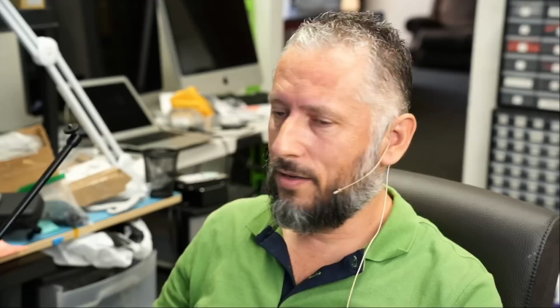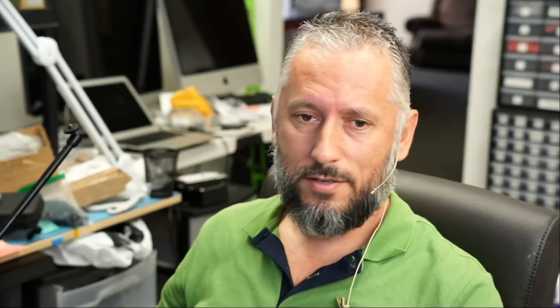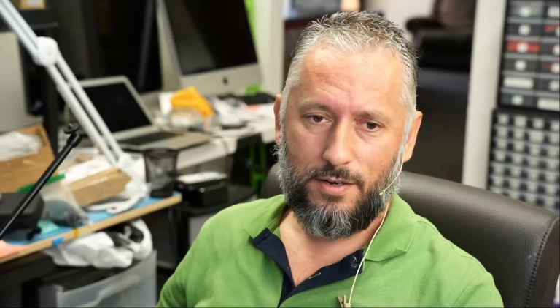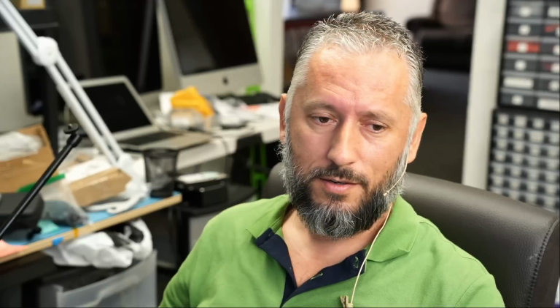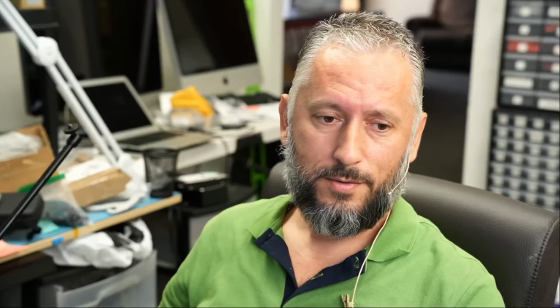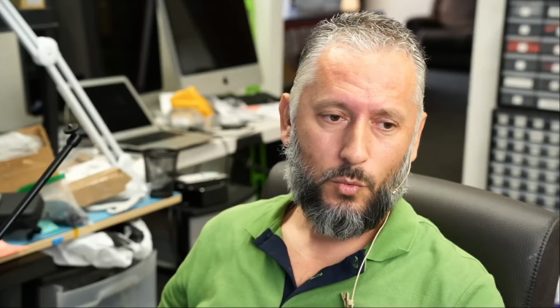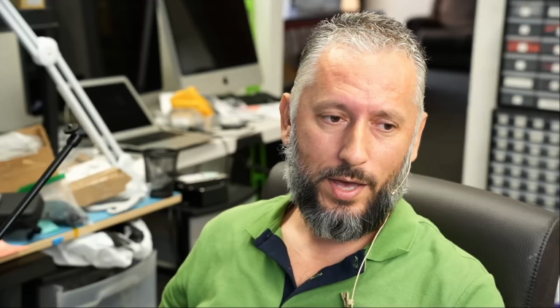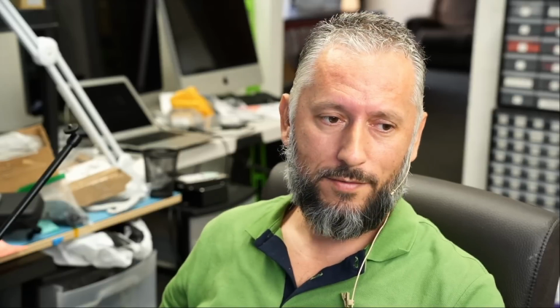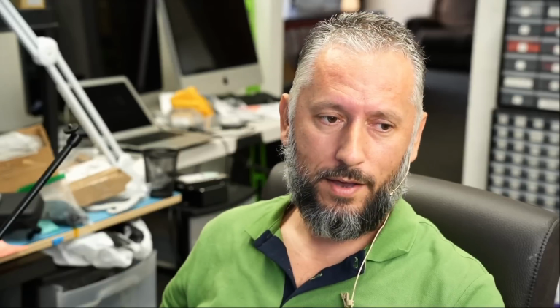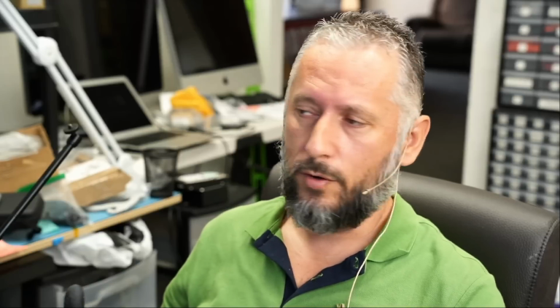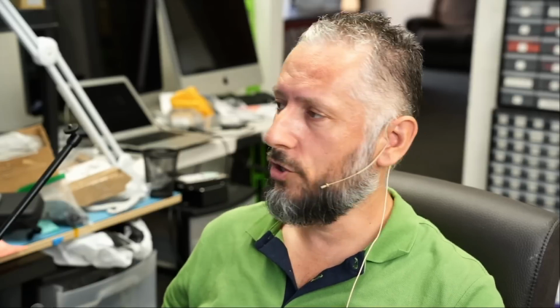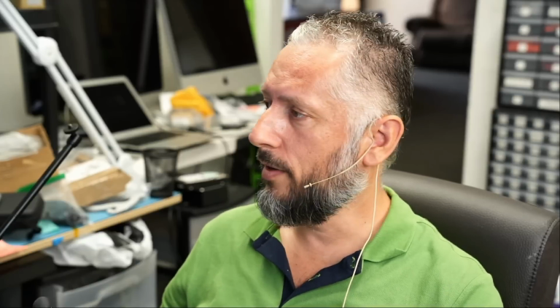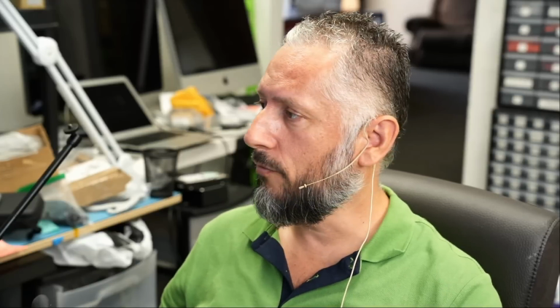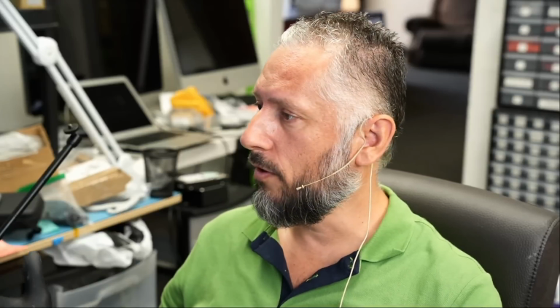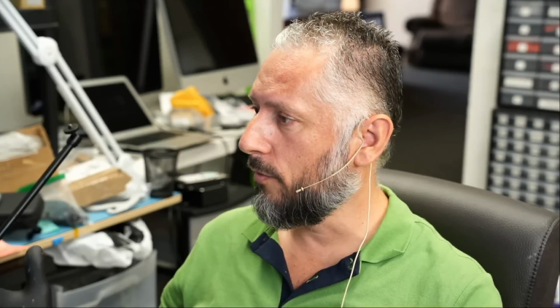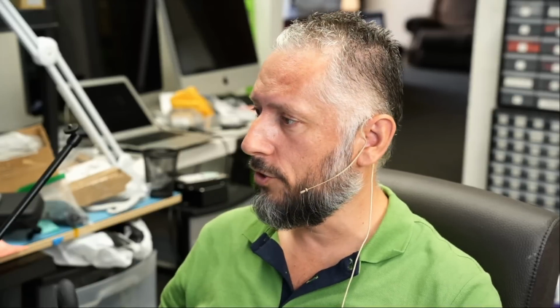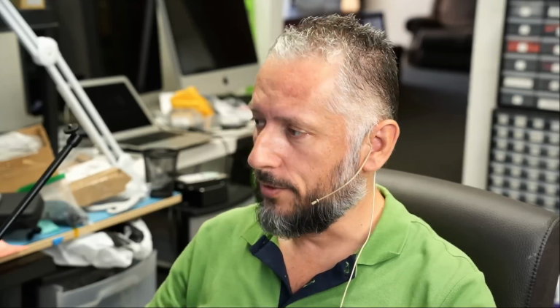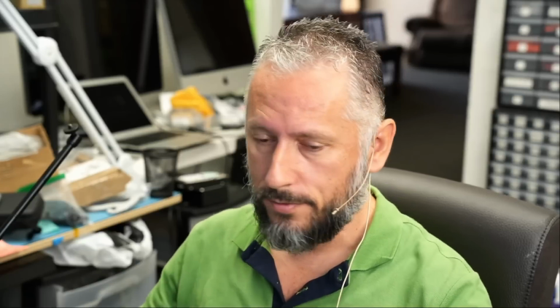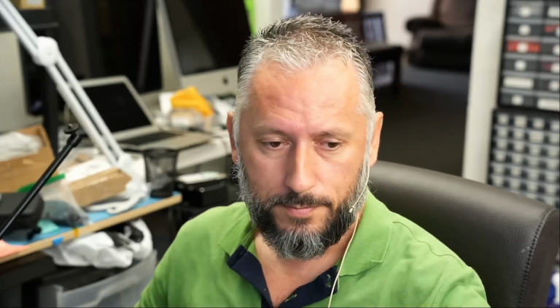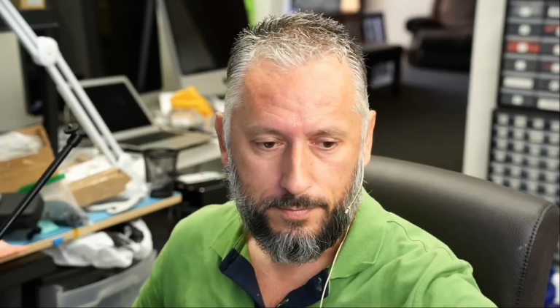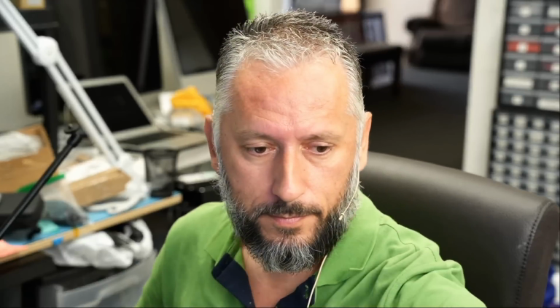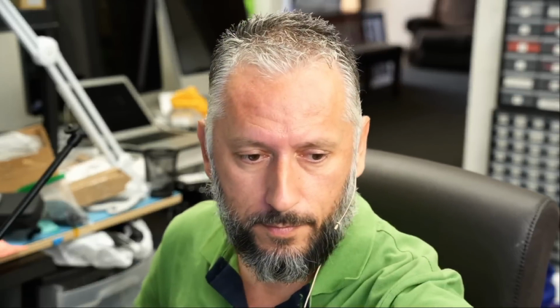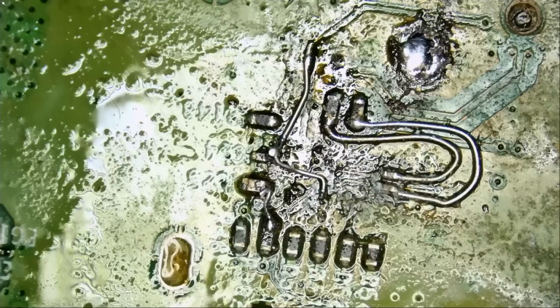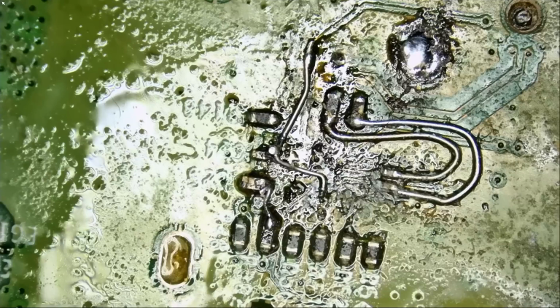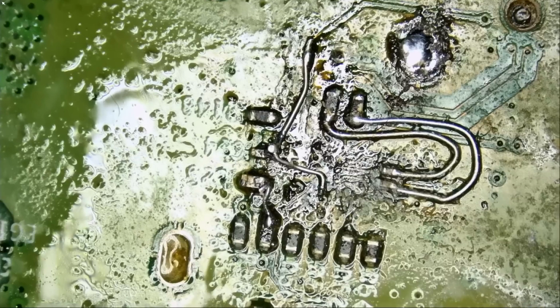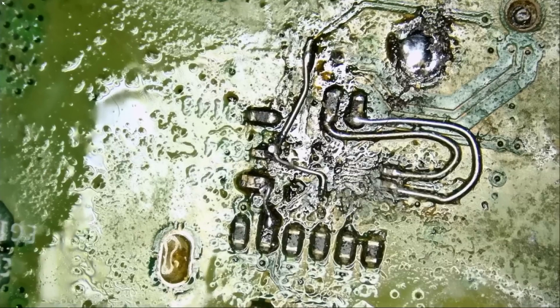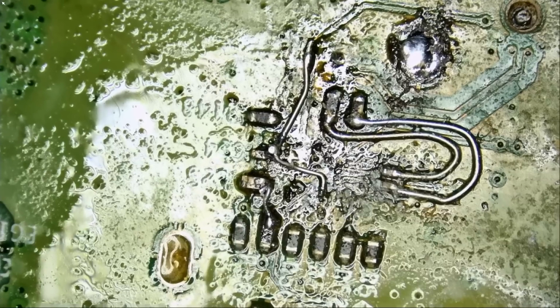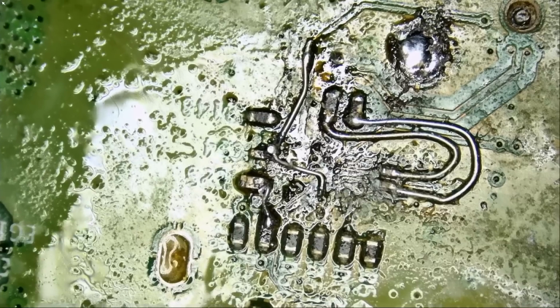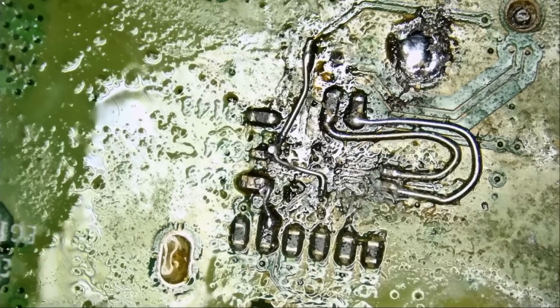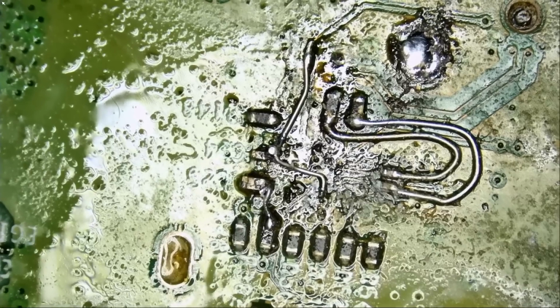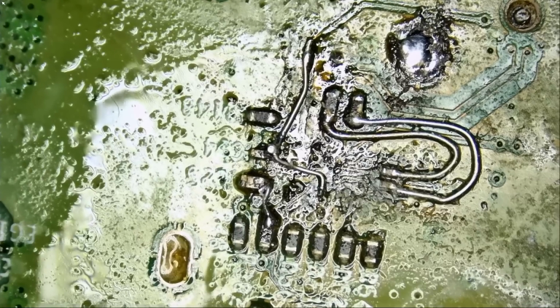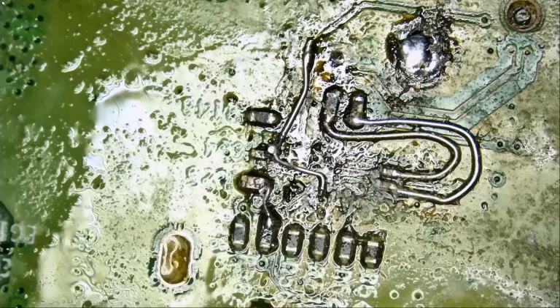Because here we have the Hiroshima of all Hiroshimas. Let's take a look.